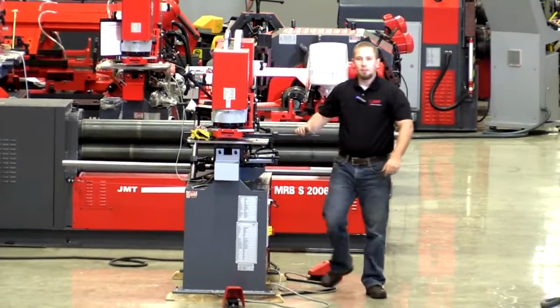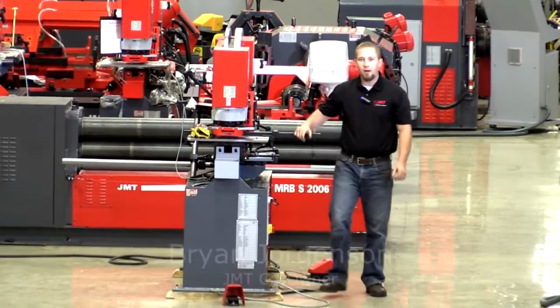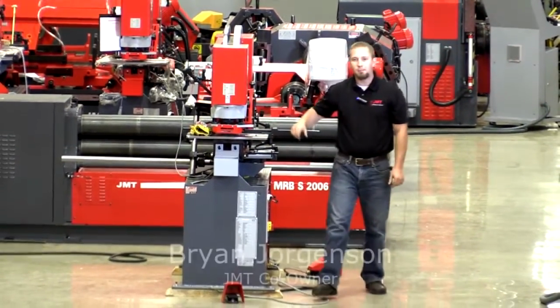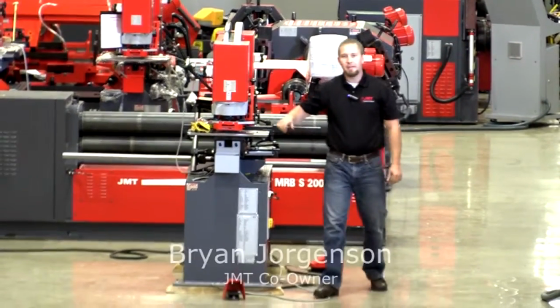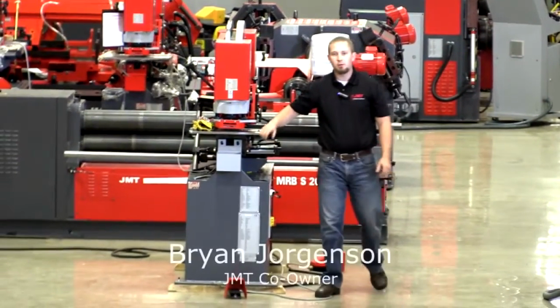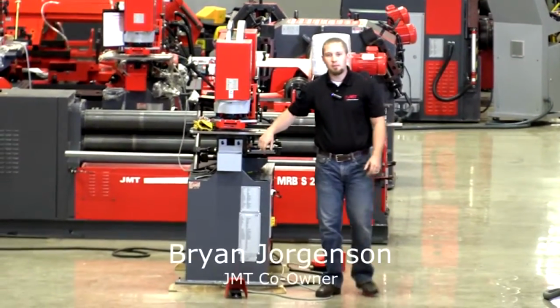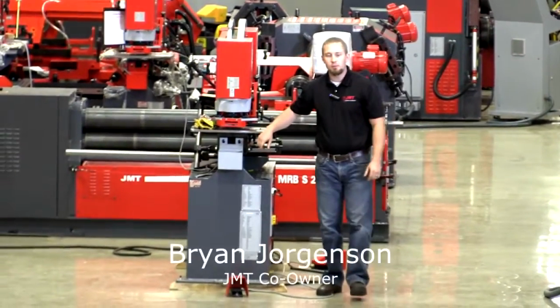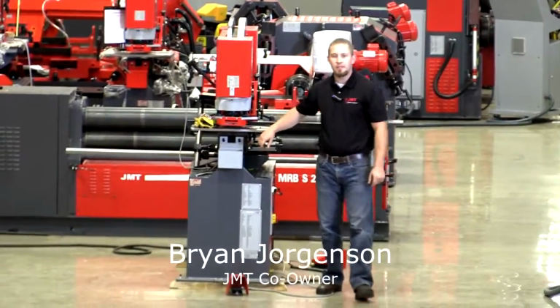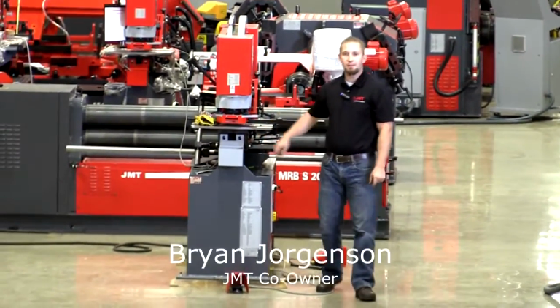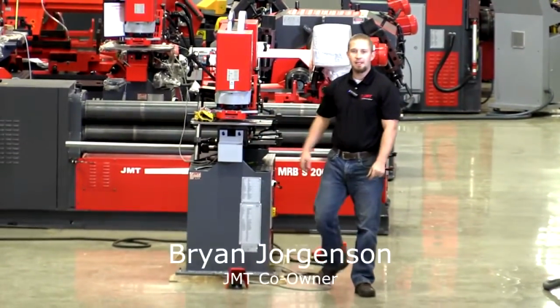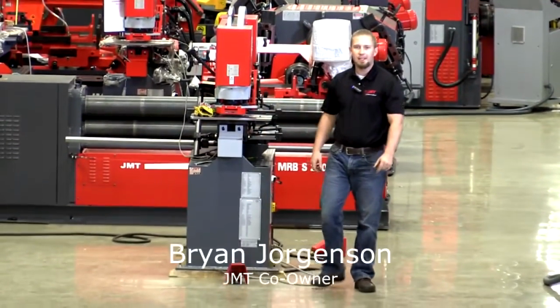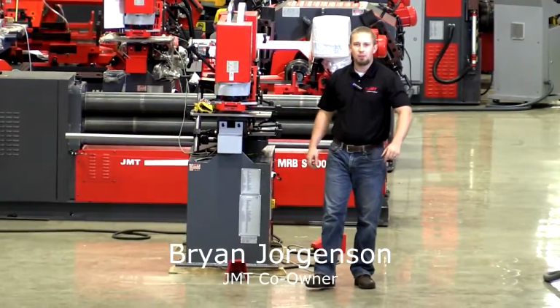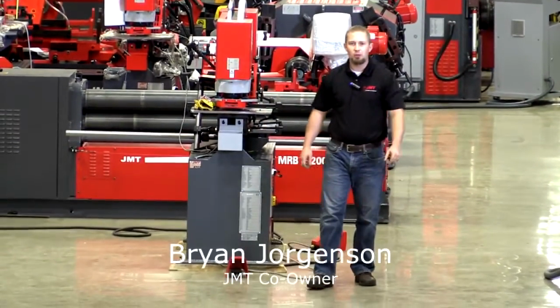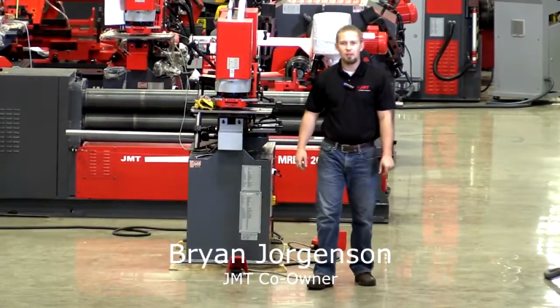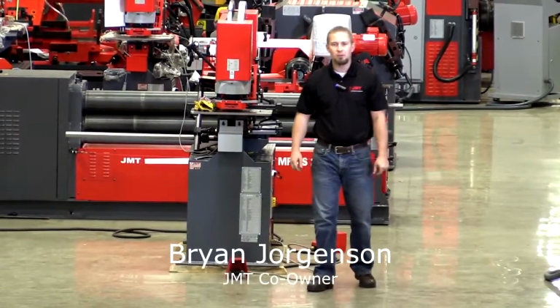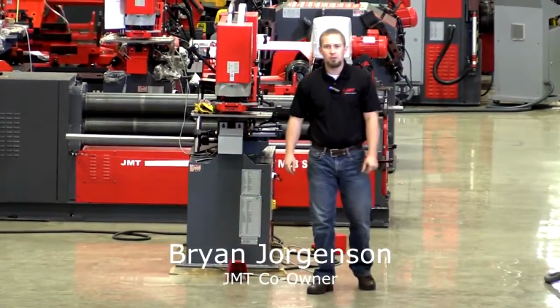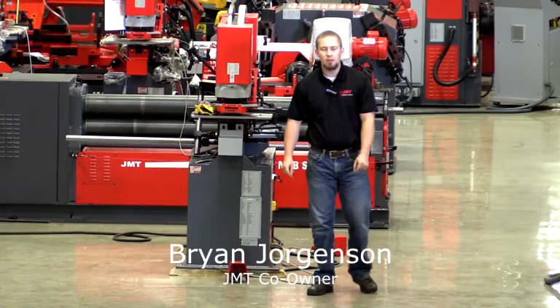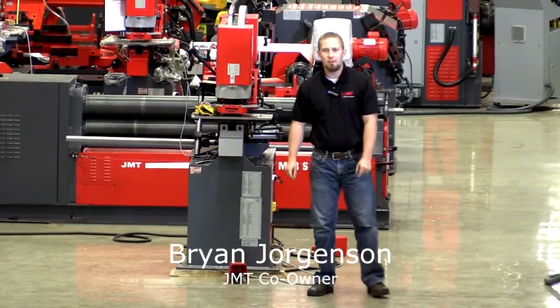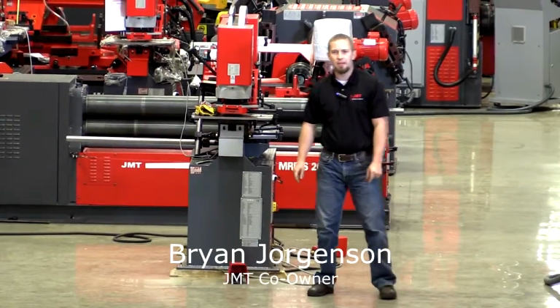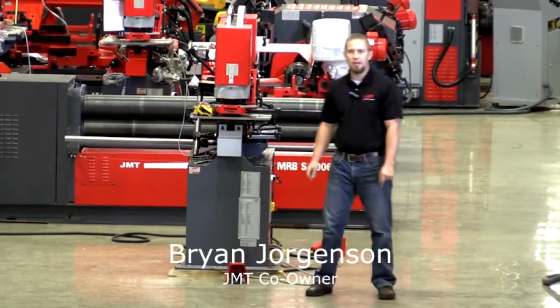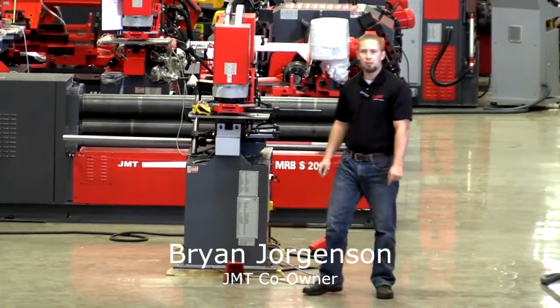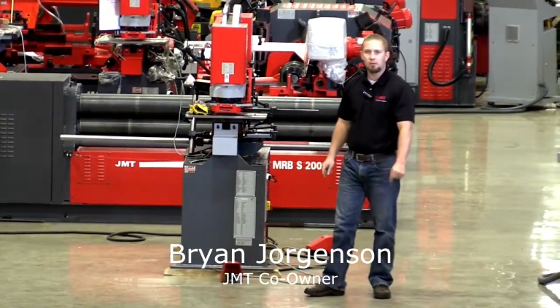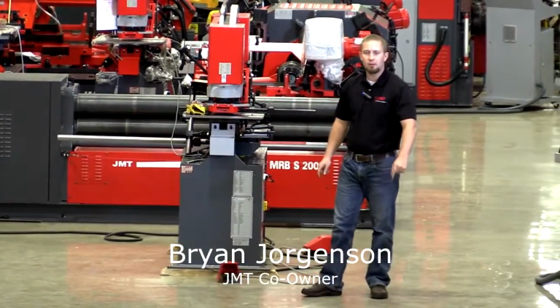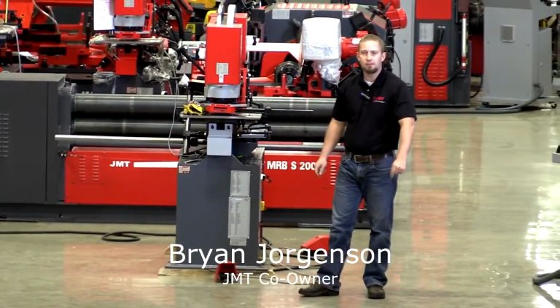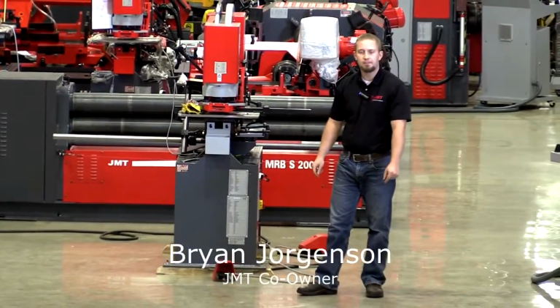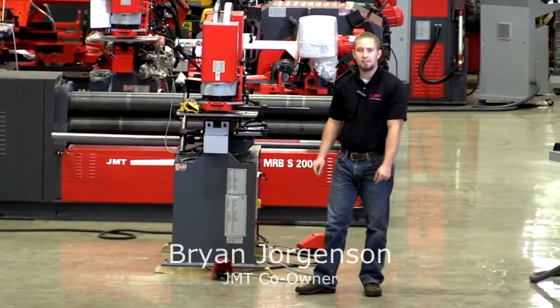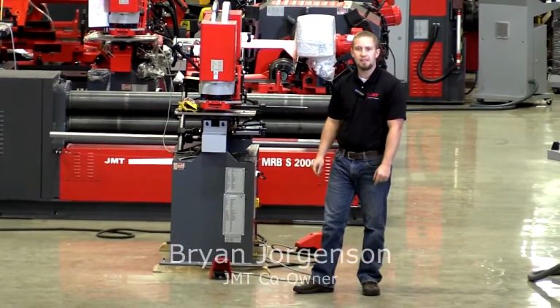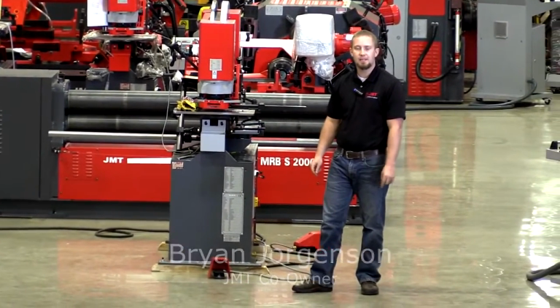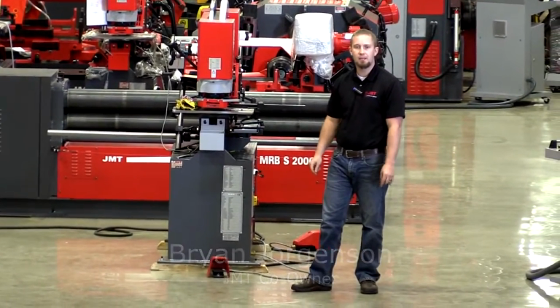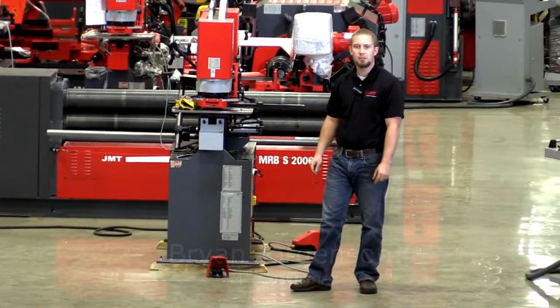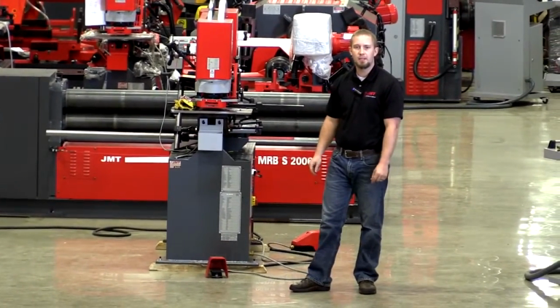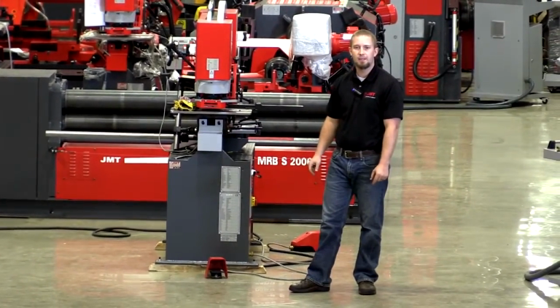Hello, I'm Brian Jorgensen with JMT. Today we're going to go over a dual operator iron worker. It's a 60-ton machine.